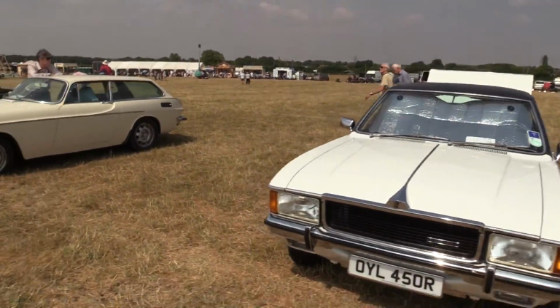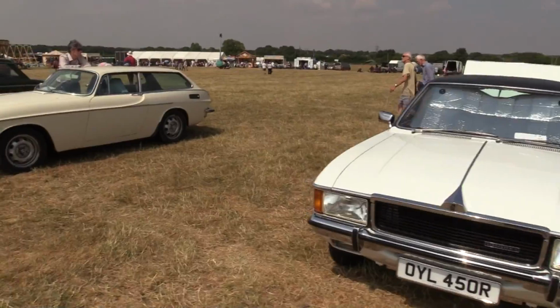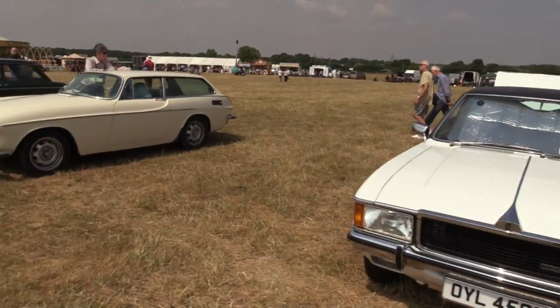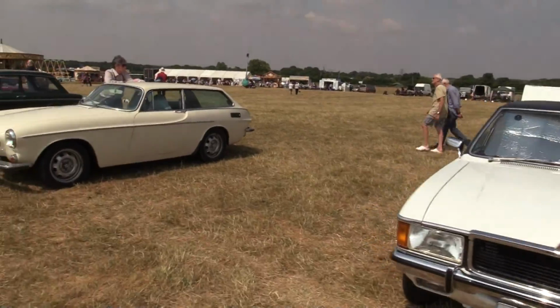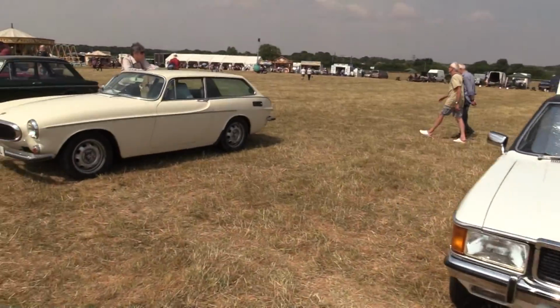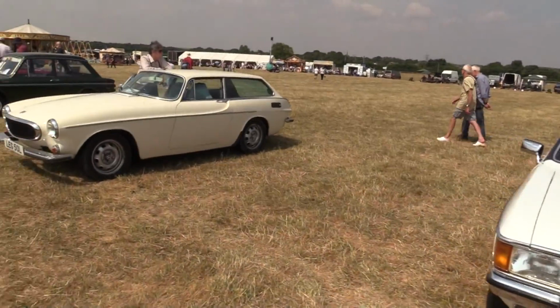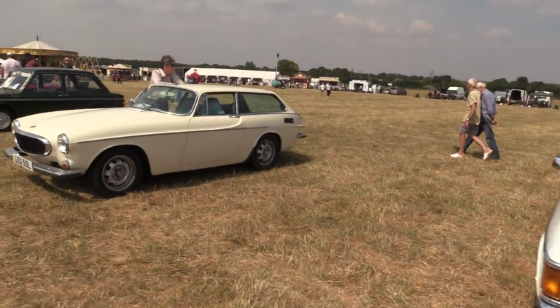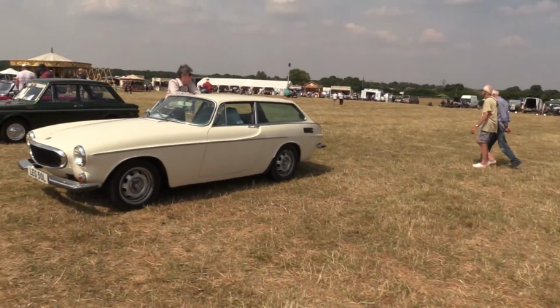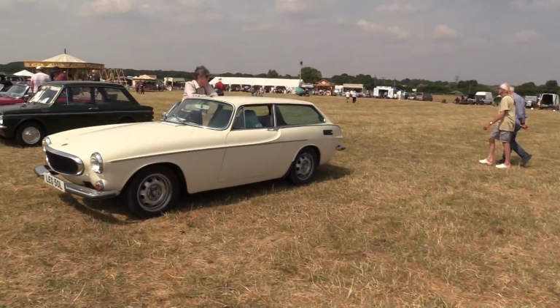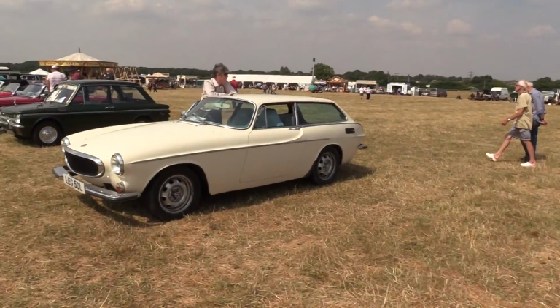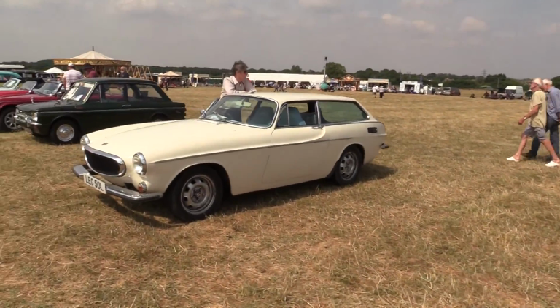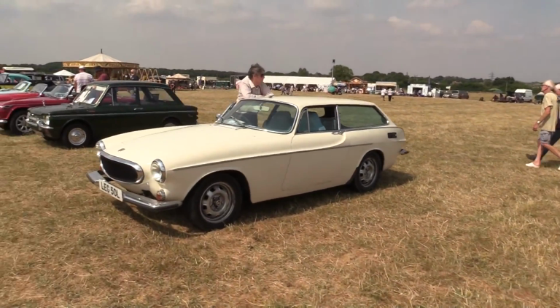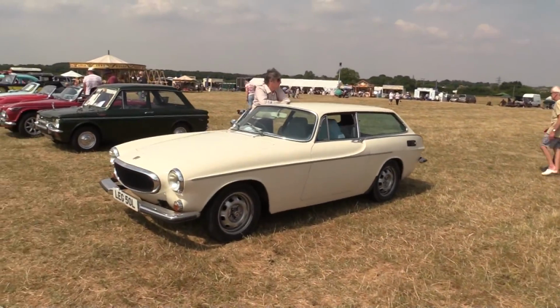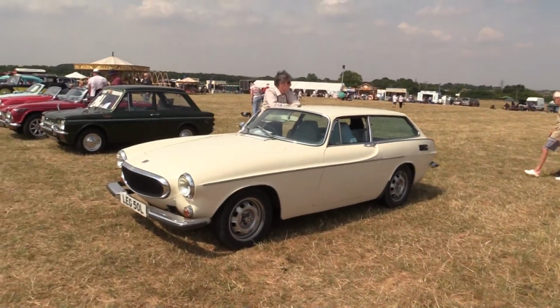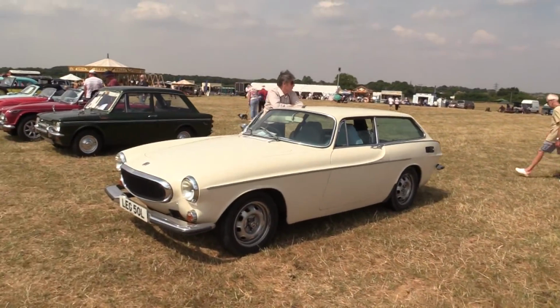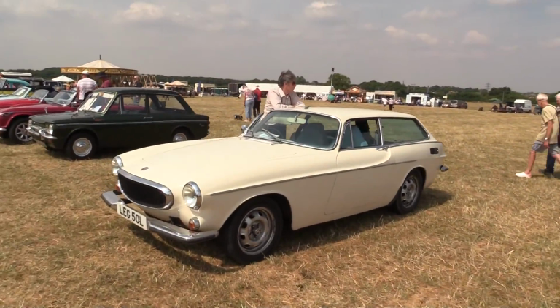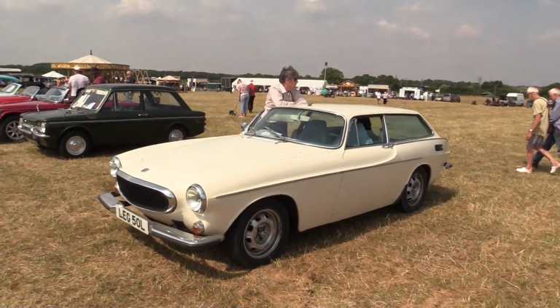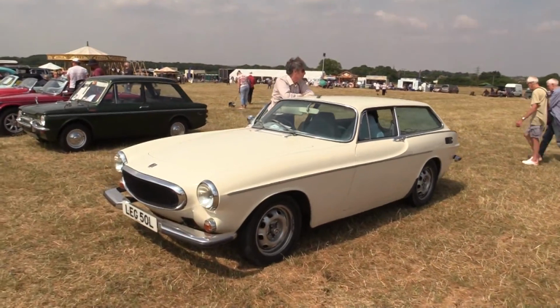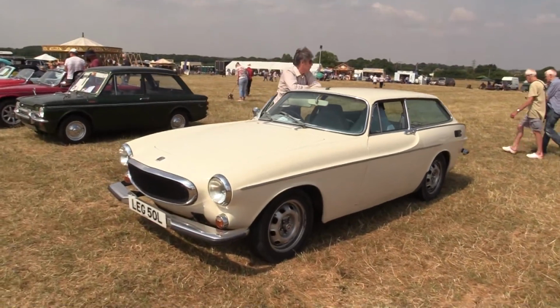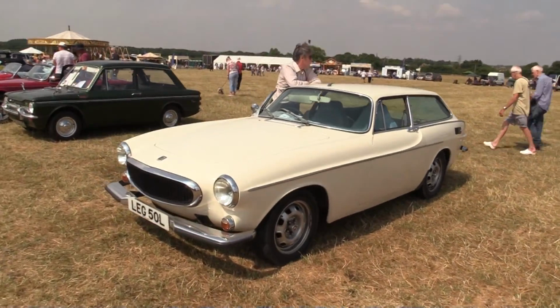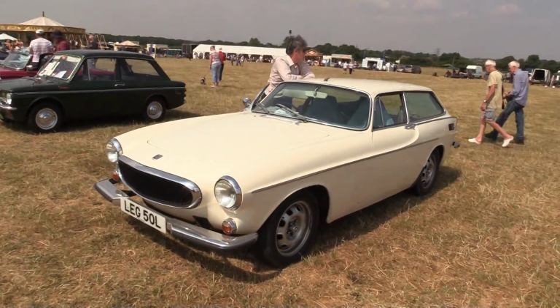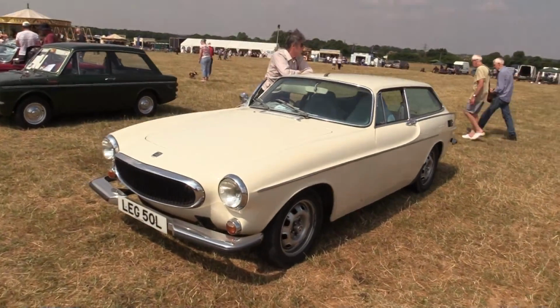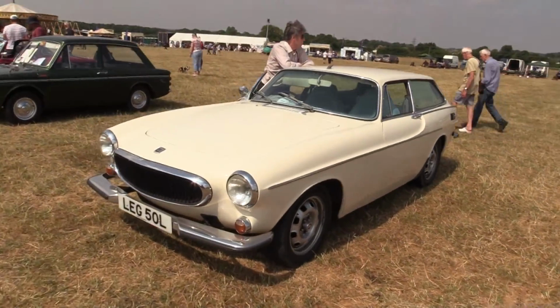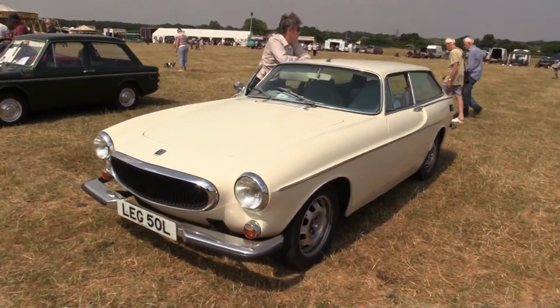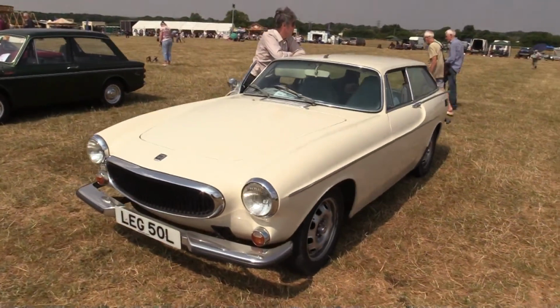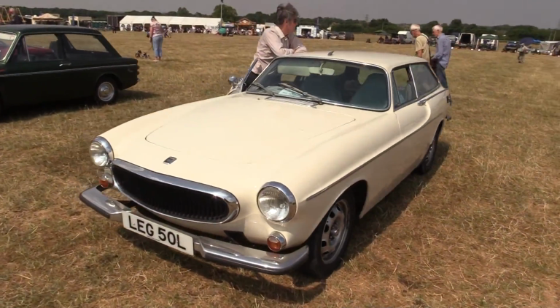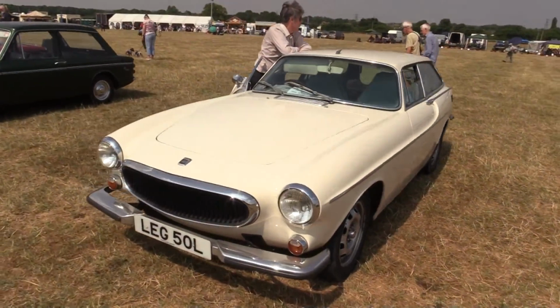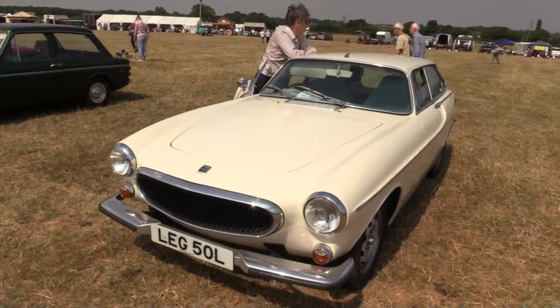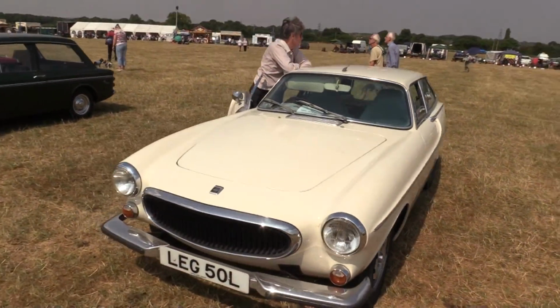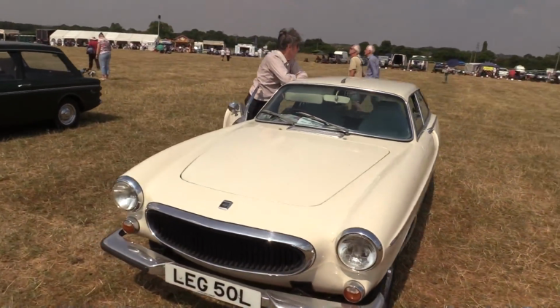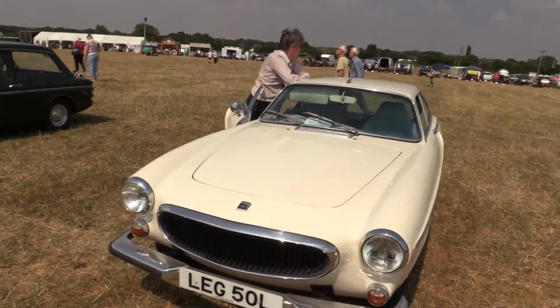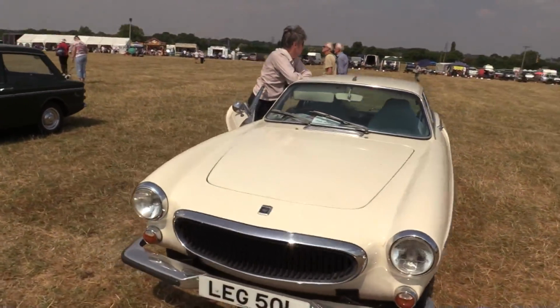Now, I think we have a Volvo here. Not always seen as an automatic classic, the Volvo.